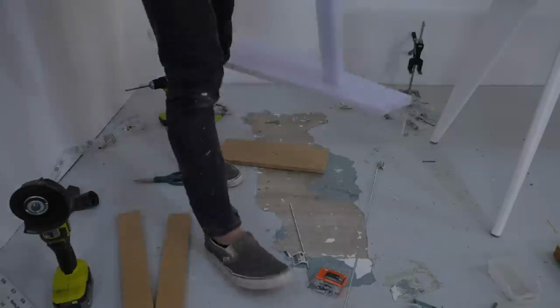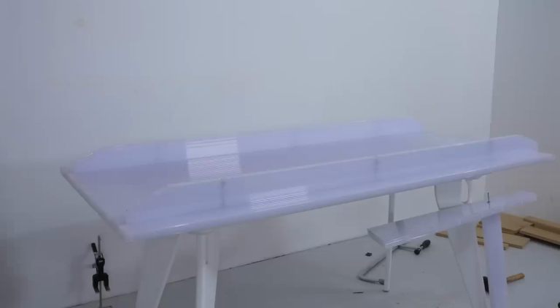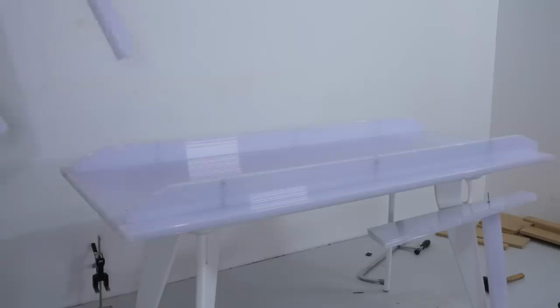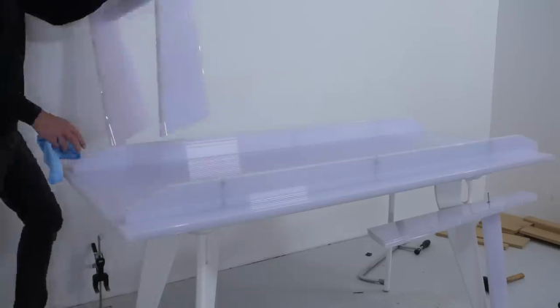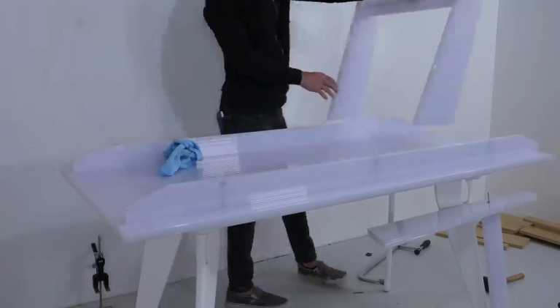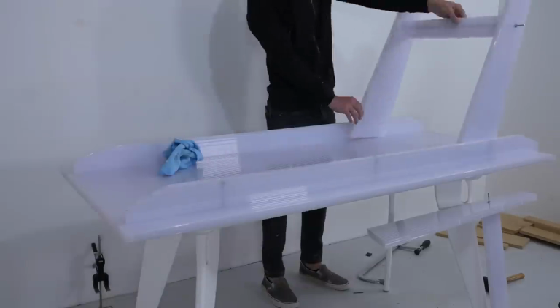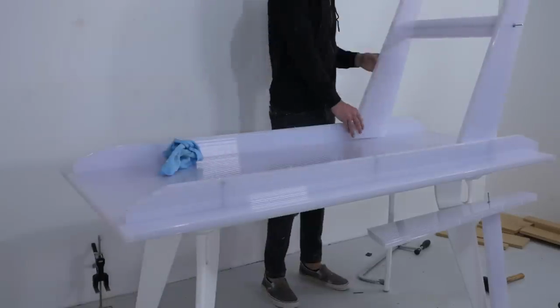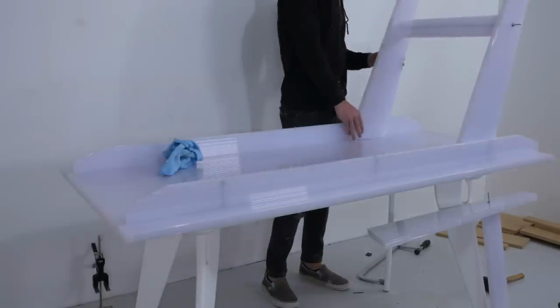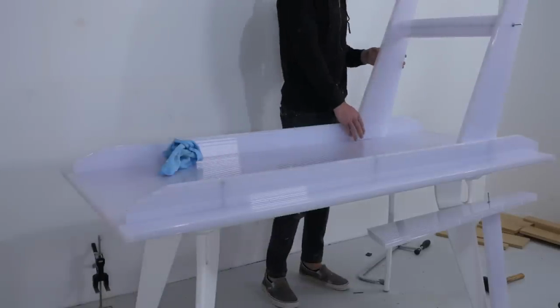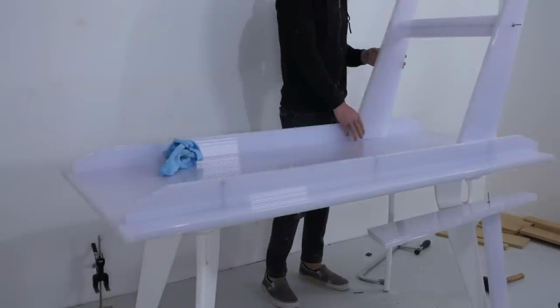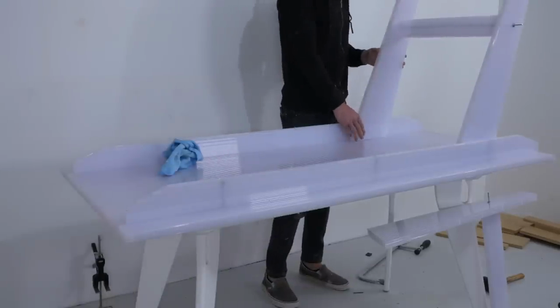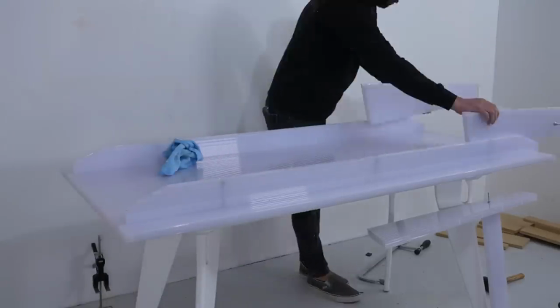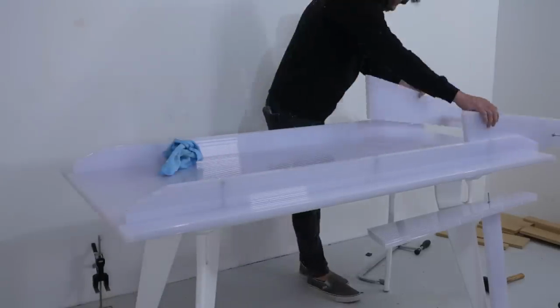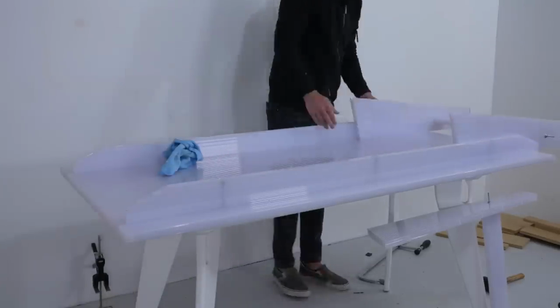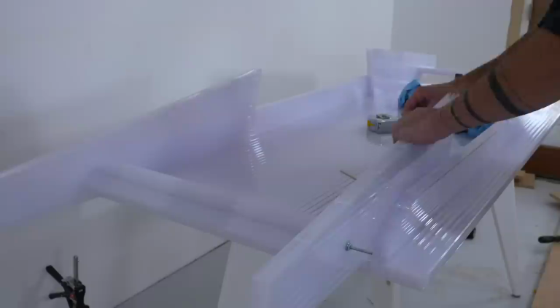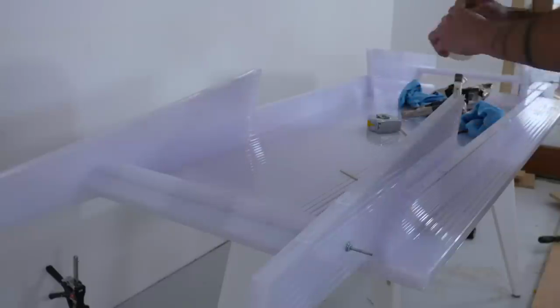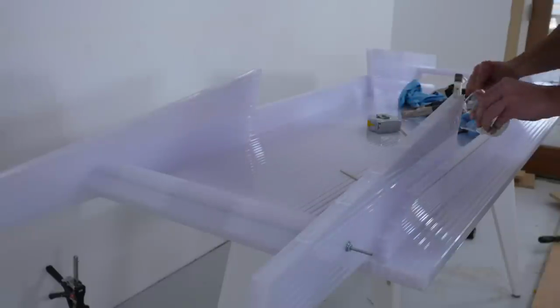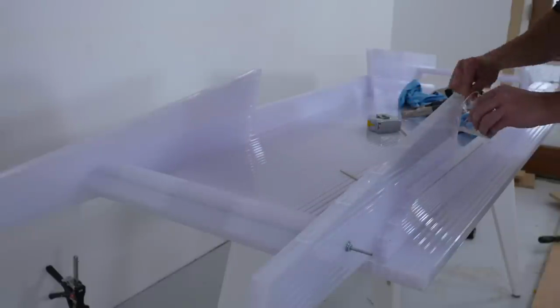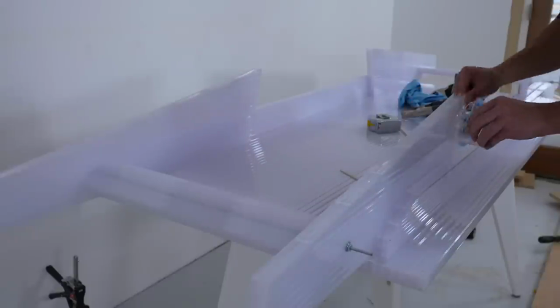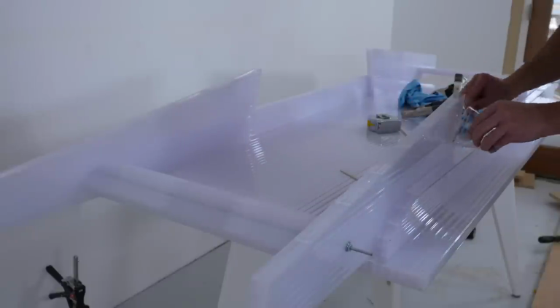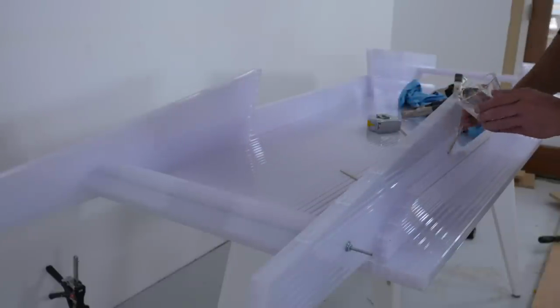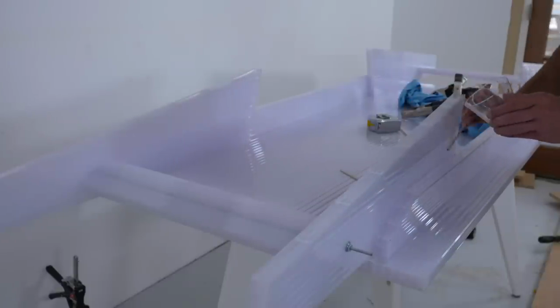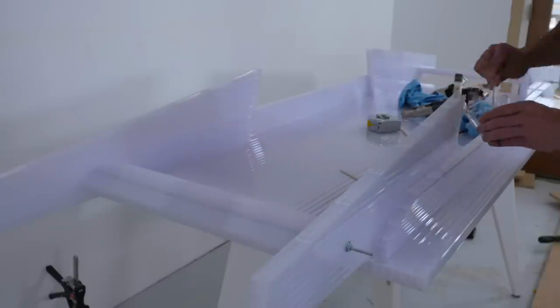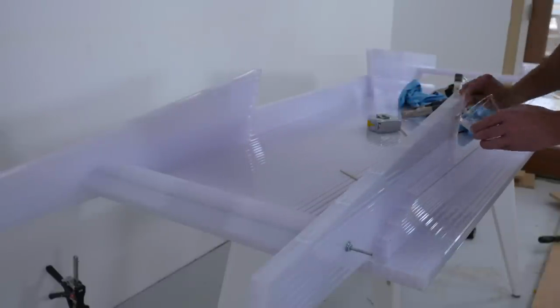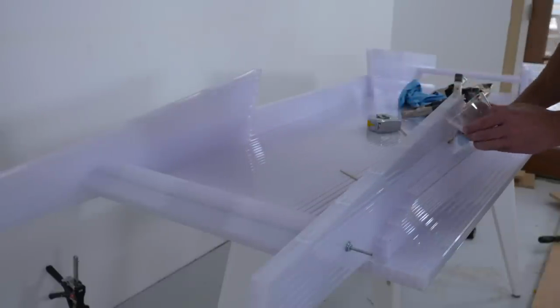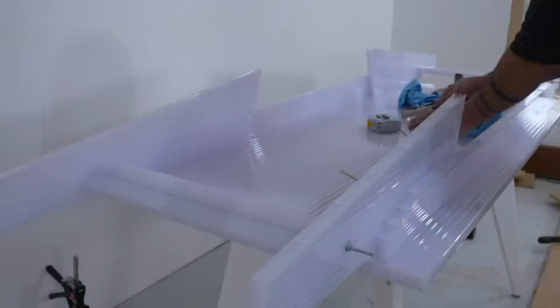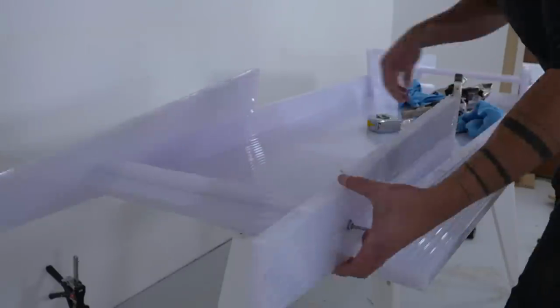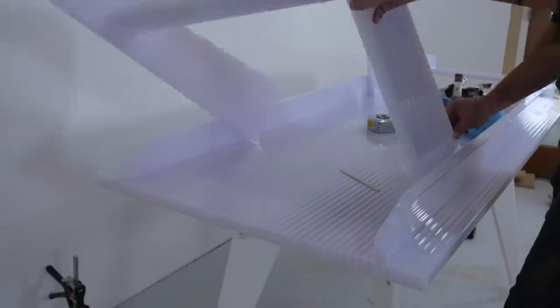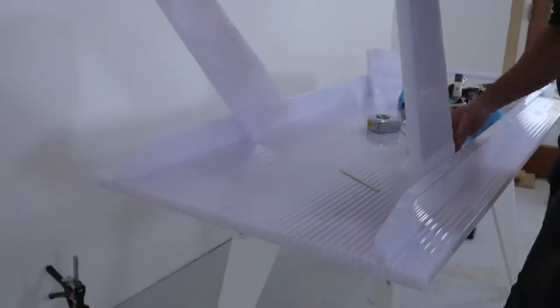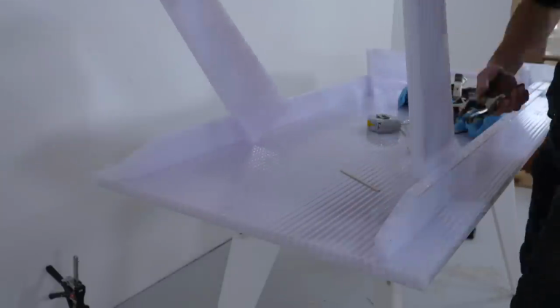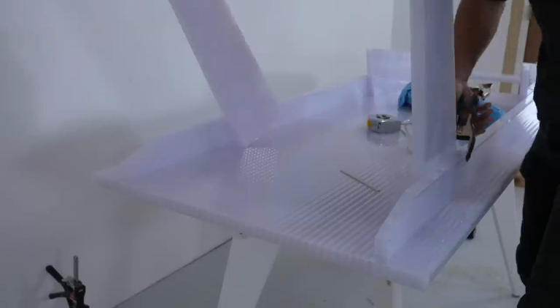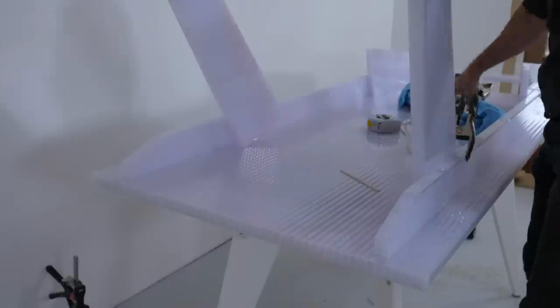Now I can place these leg assemblies inside the two stretchers, and I'm using some Total Boat two-part epoxy glue to glue them in place.